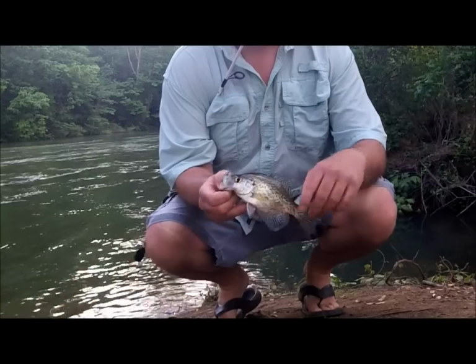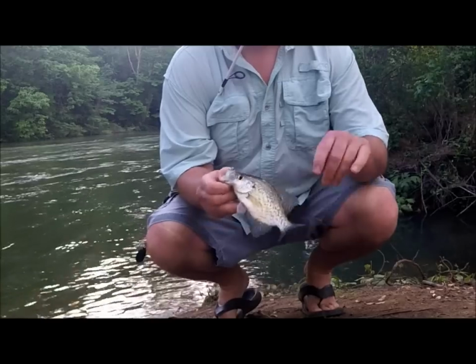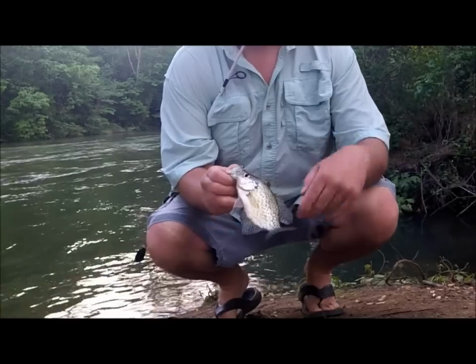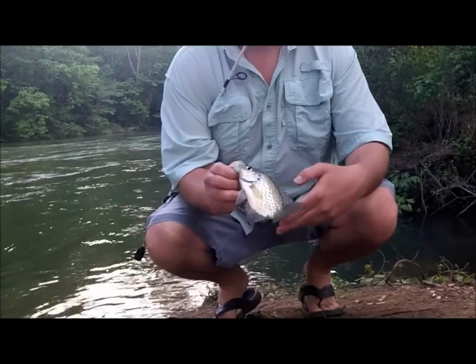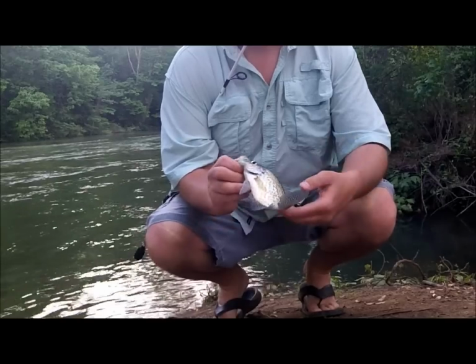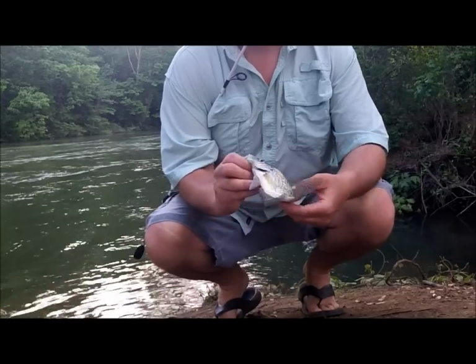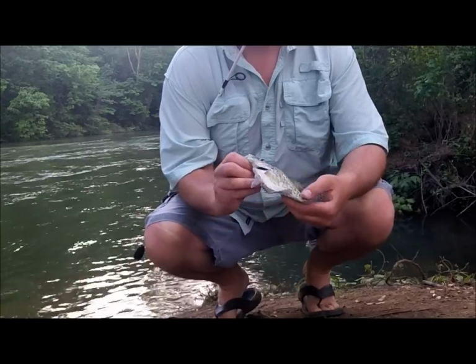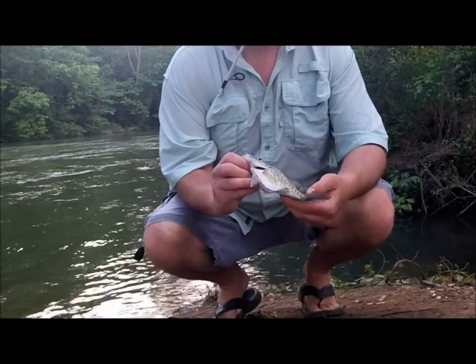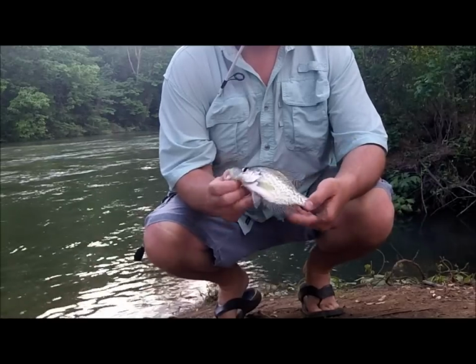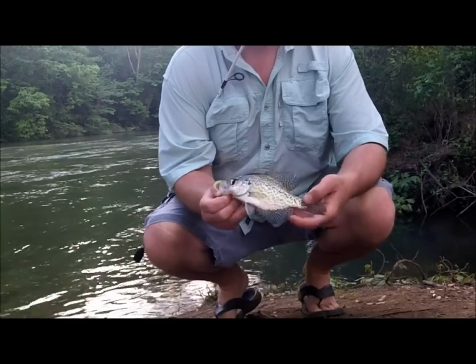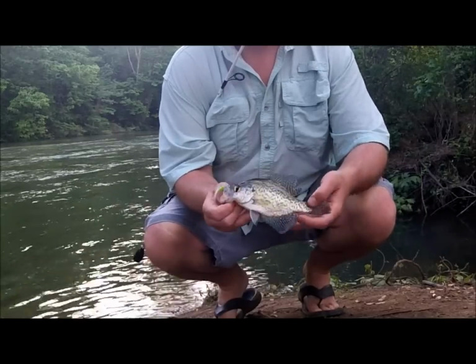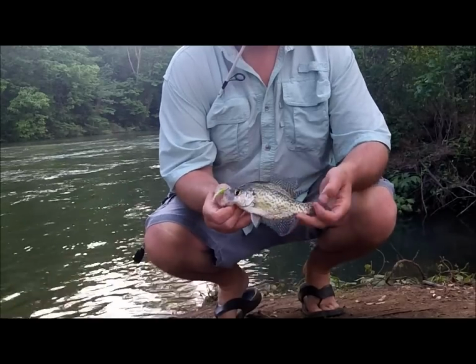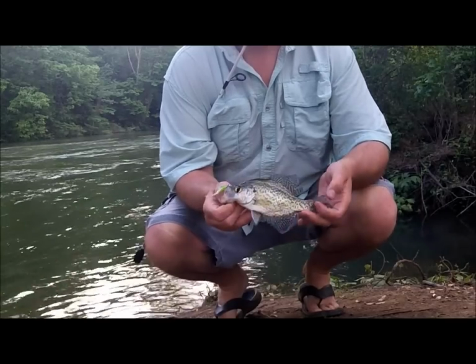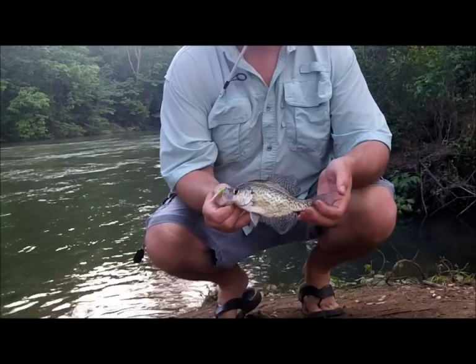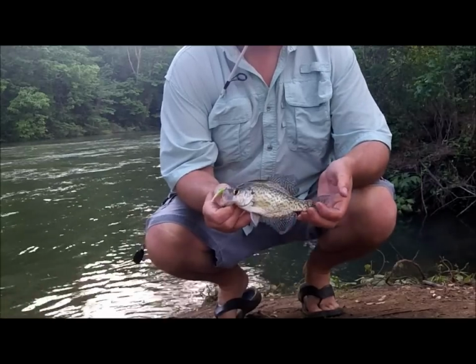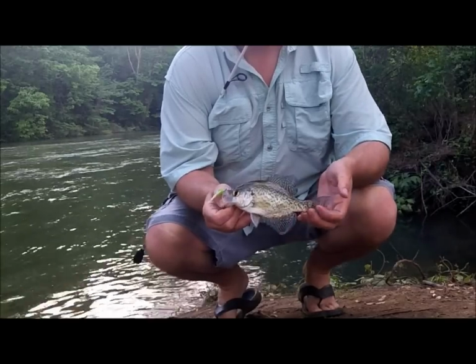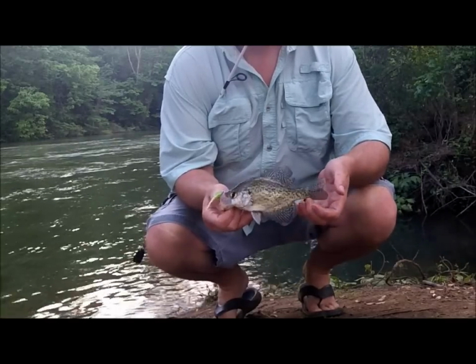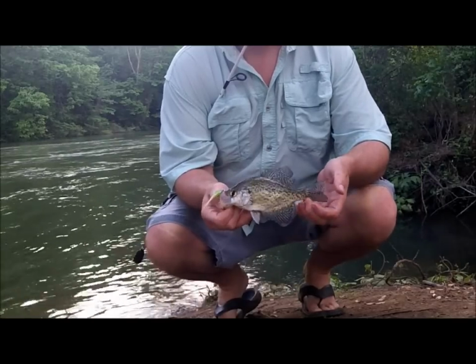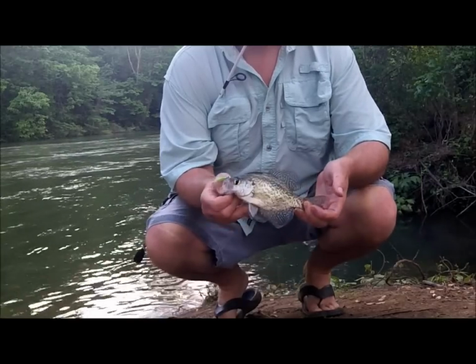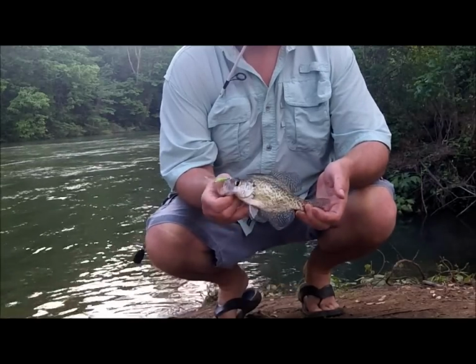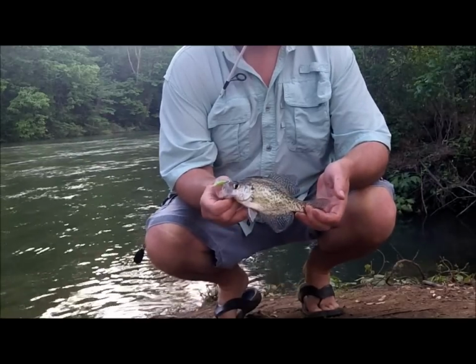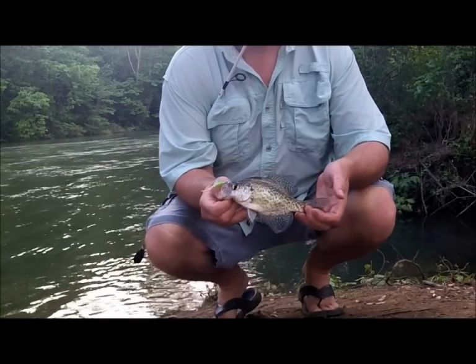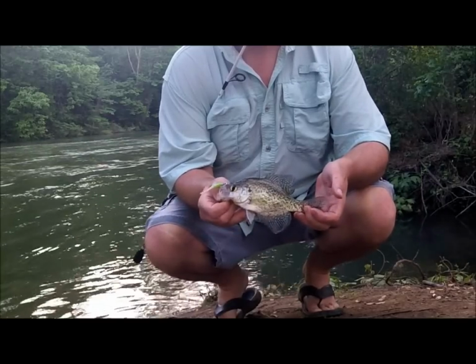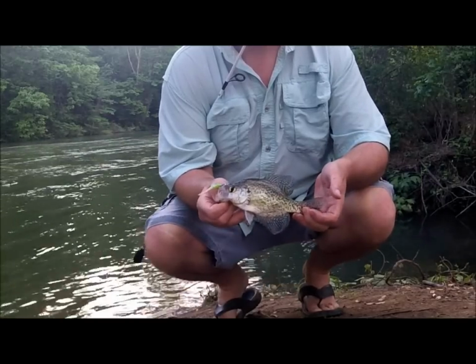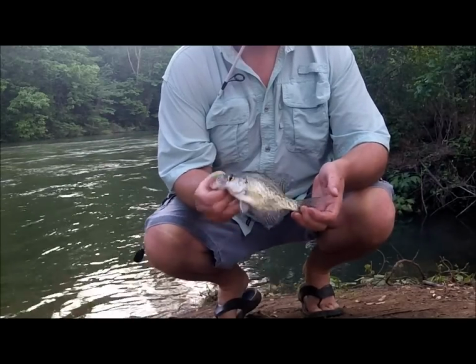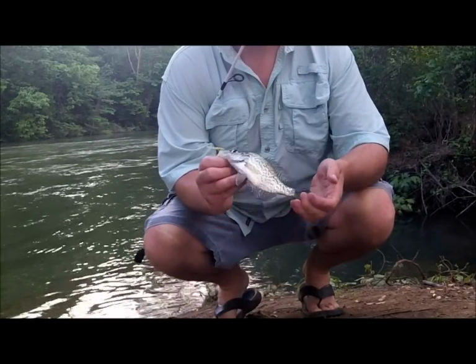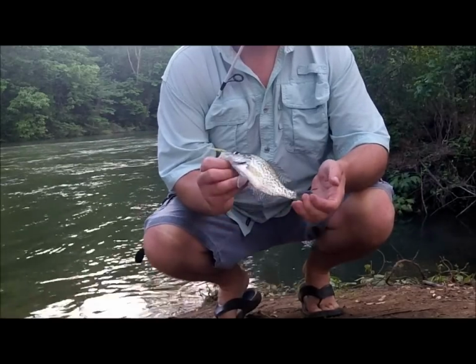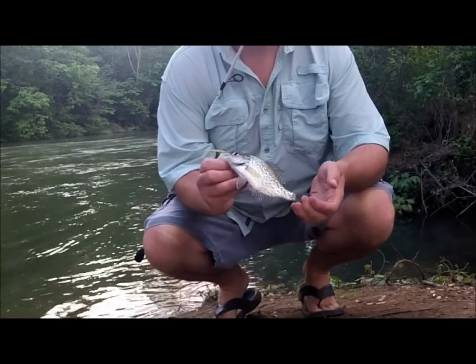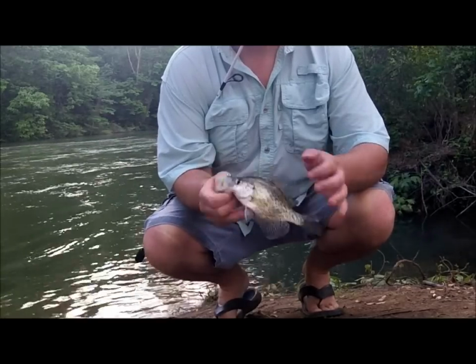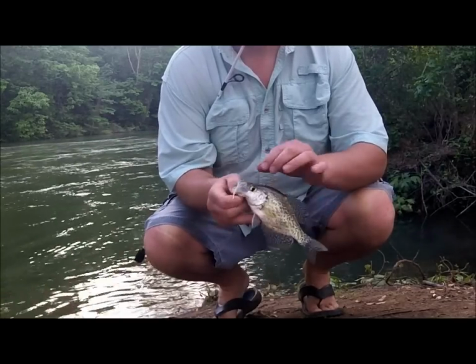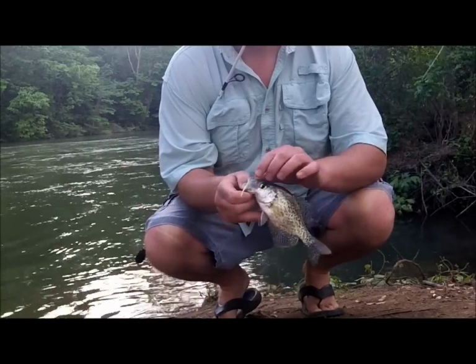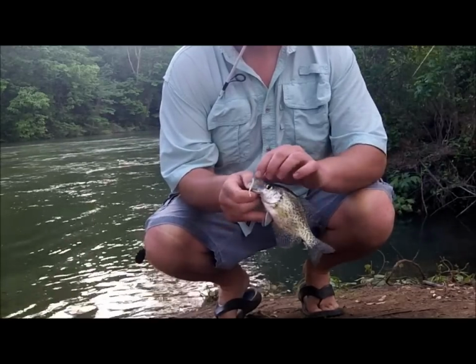That's a little baby one, but that's the black crappie — that's another one off our list here.